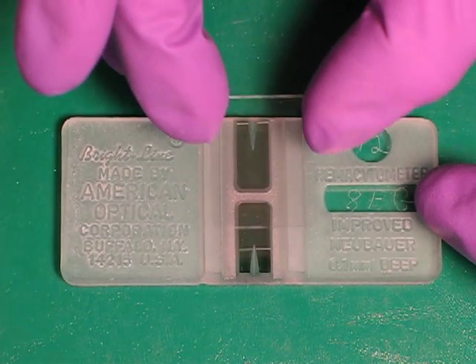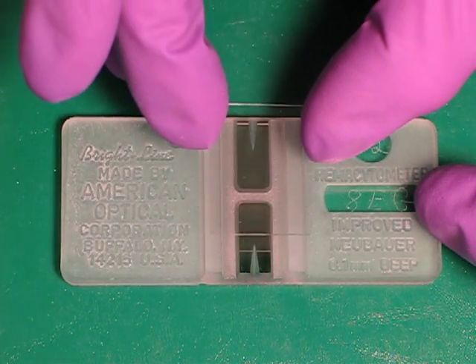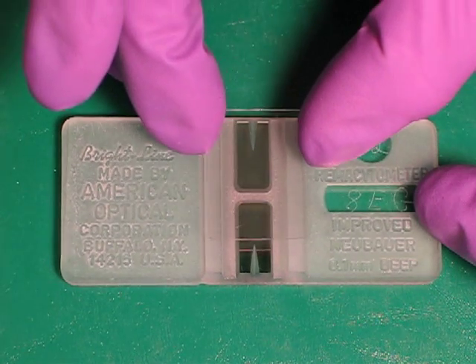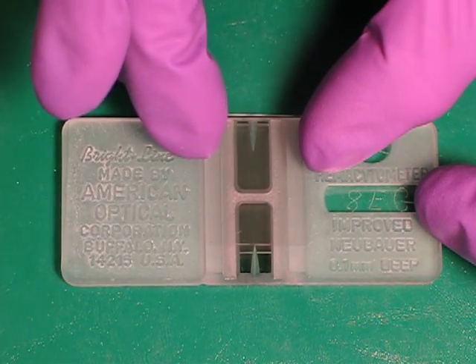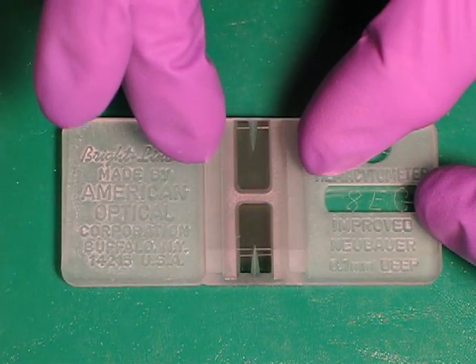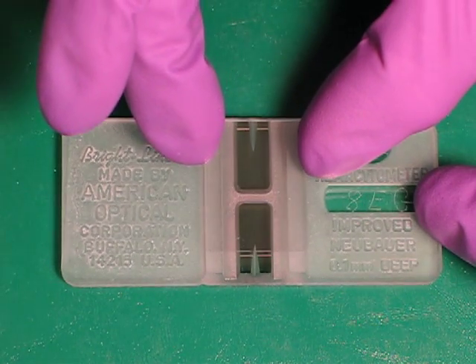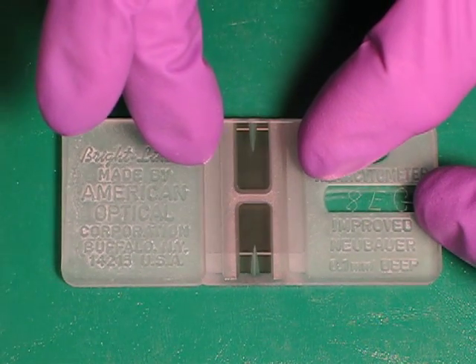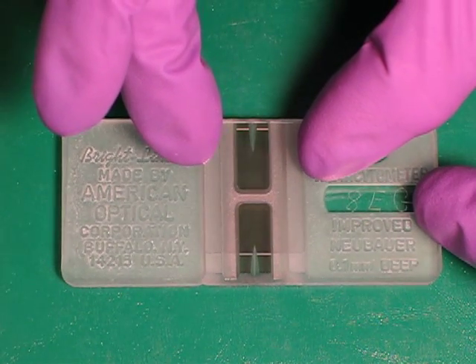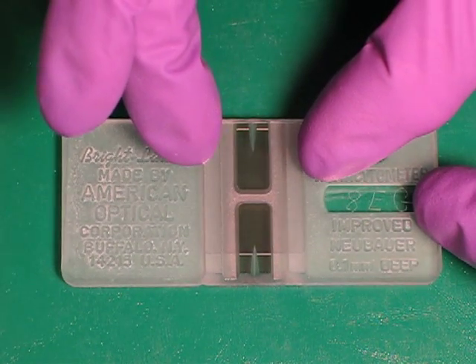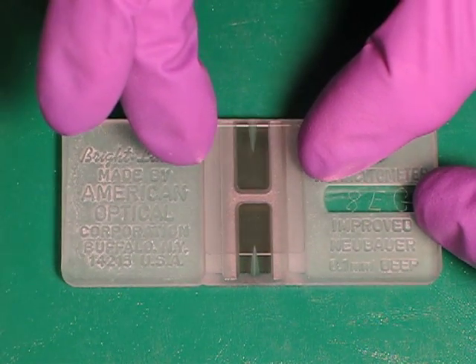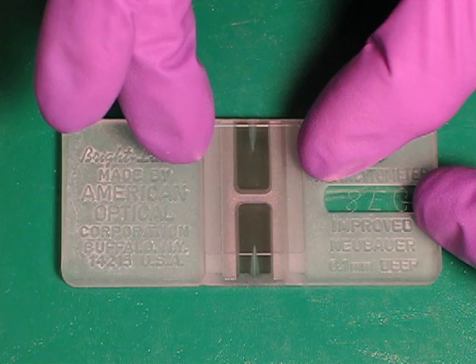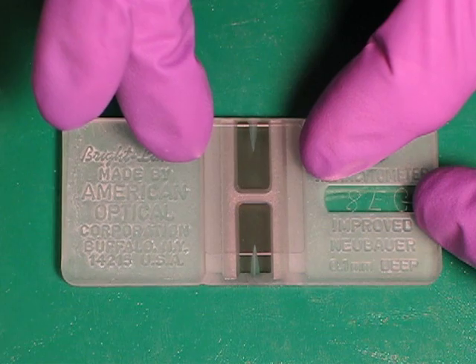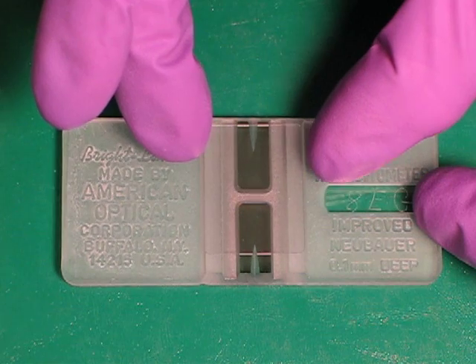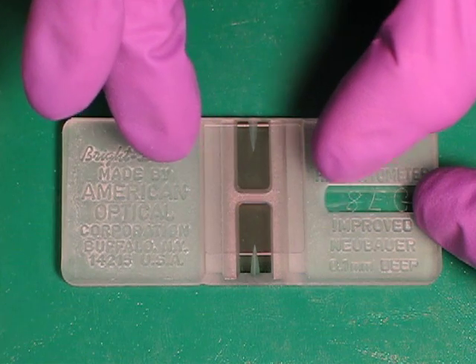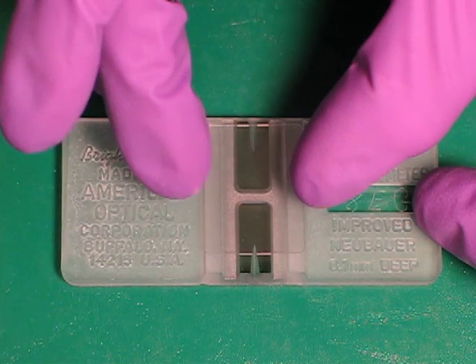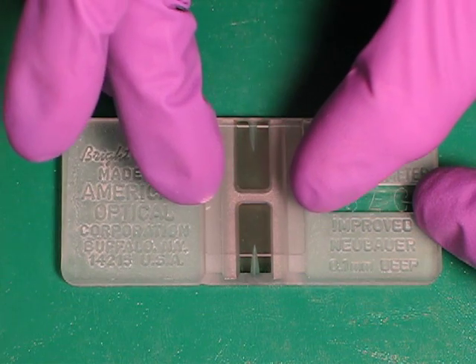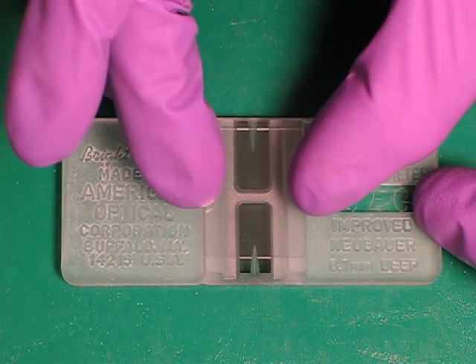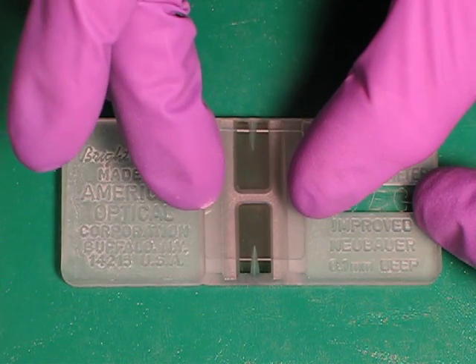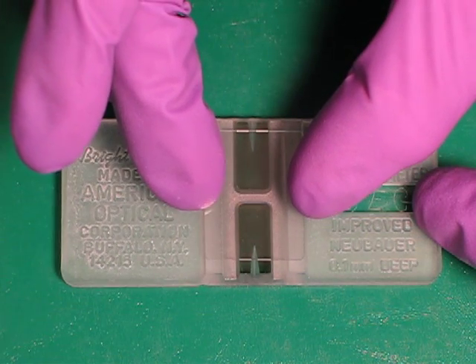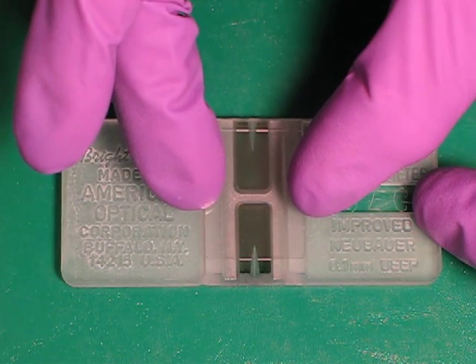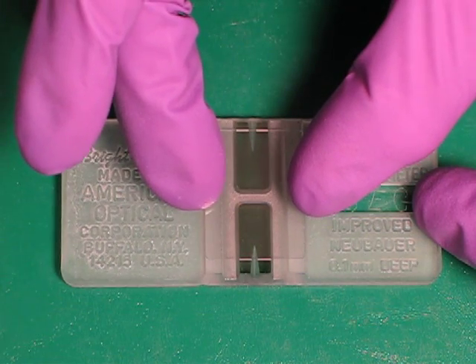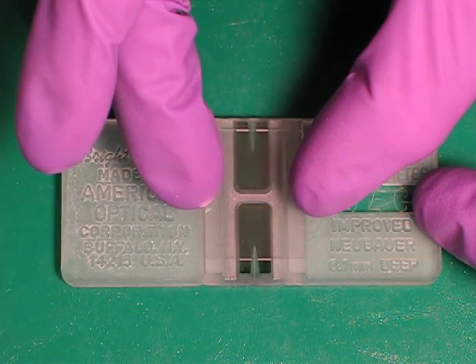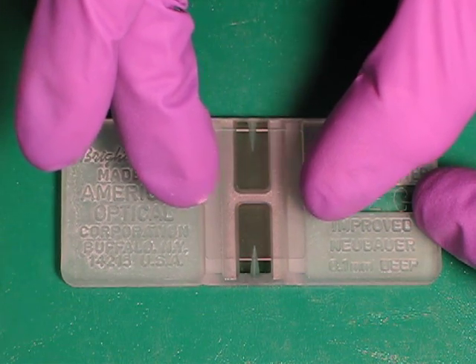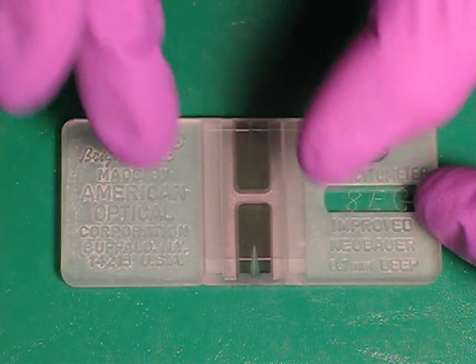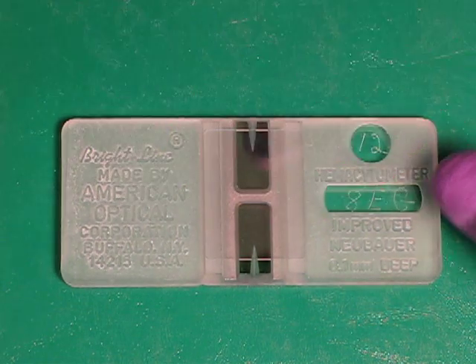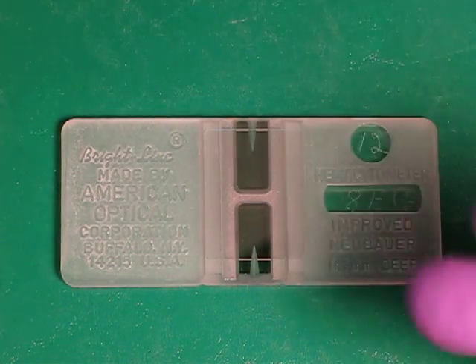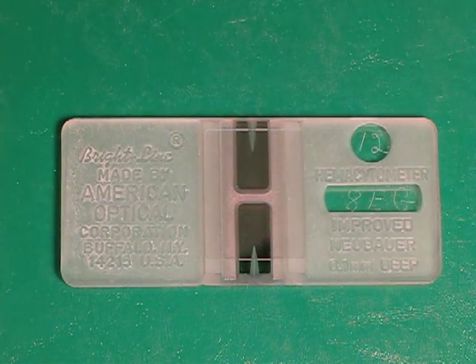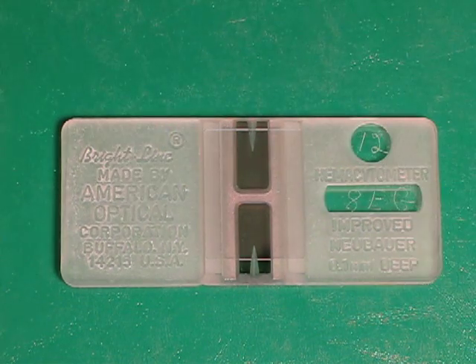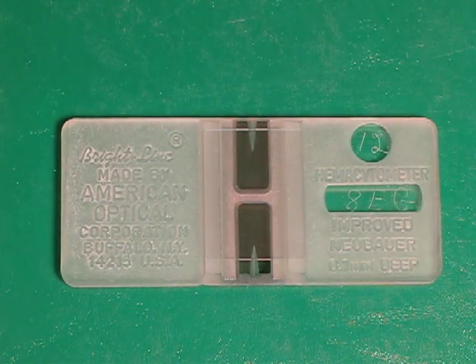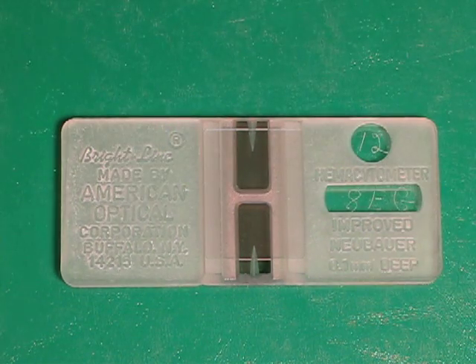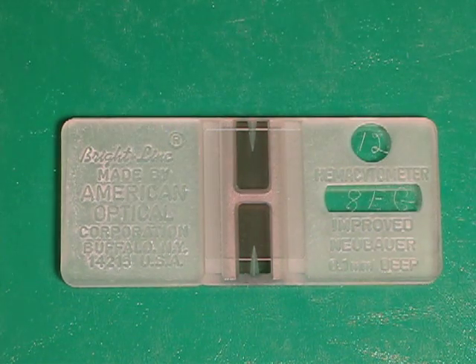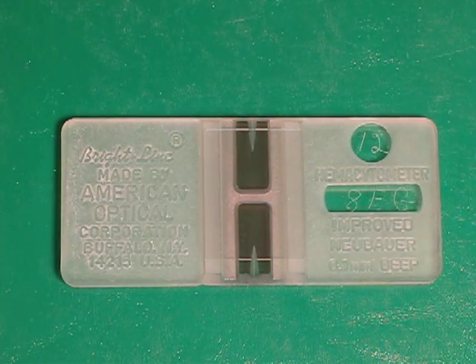I'm going to place the cover slip right down onto the hemocytometer and place it so it's sitting in the middle.